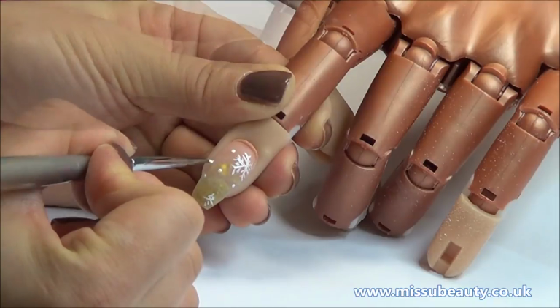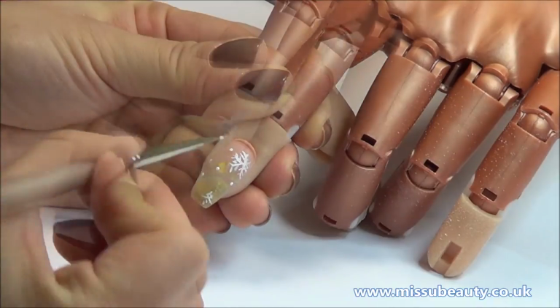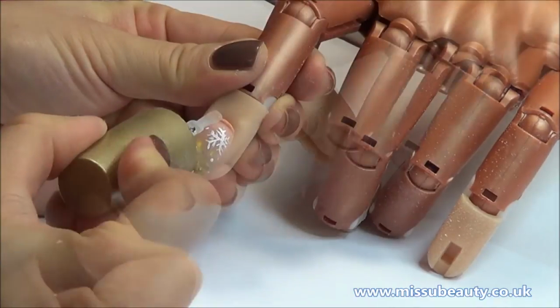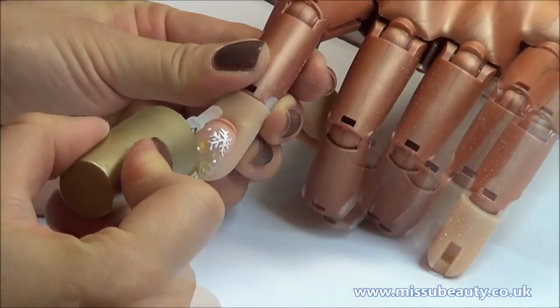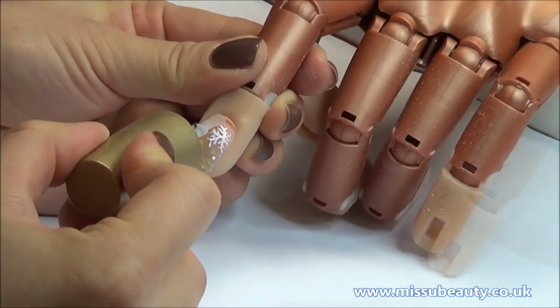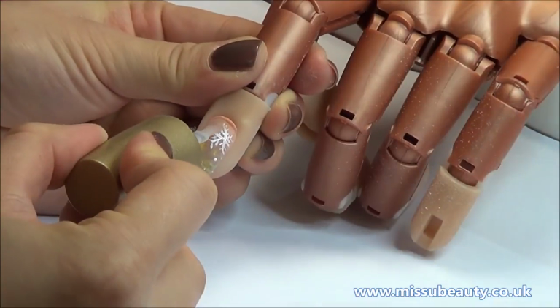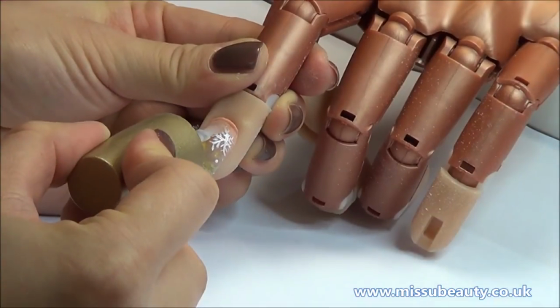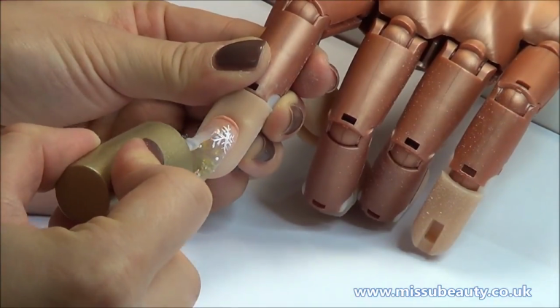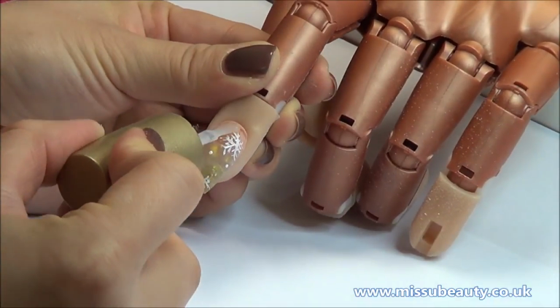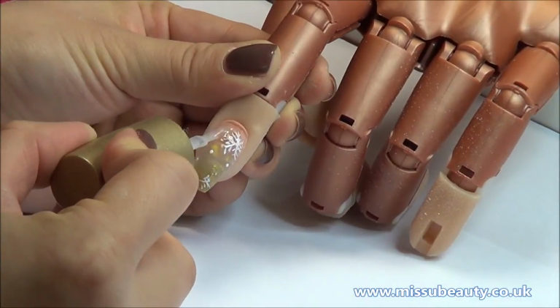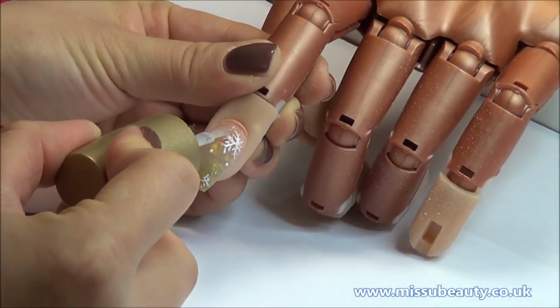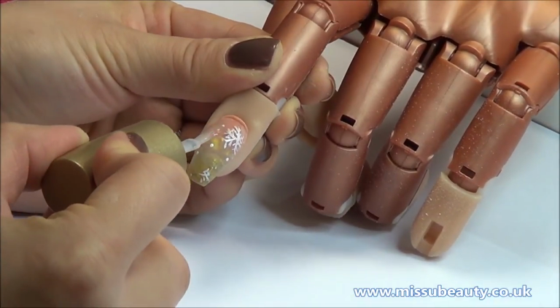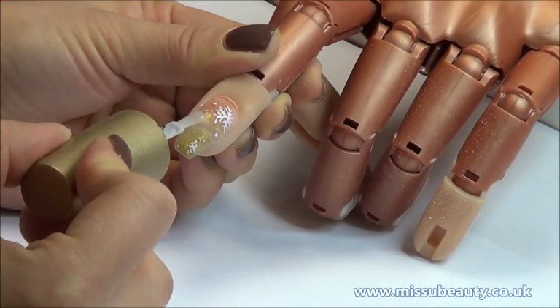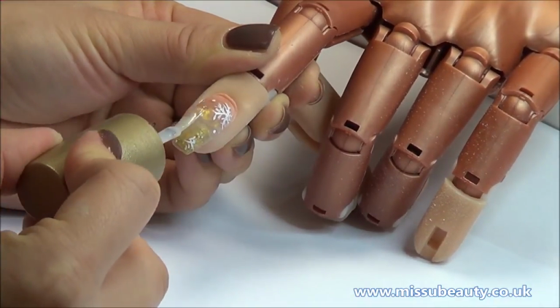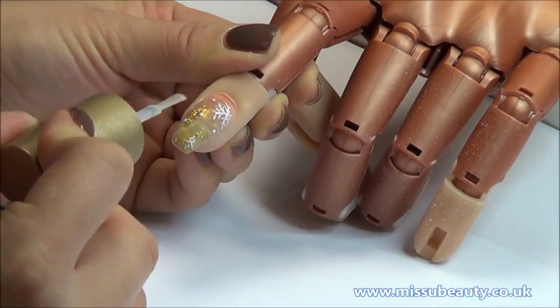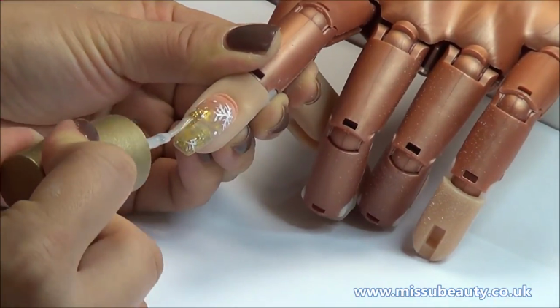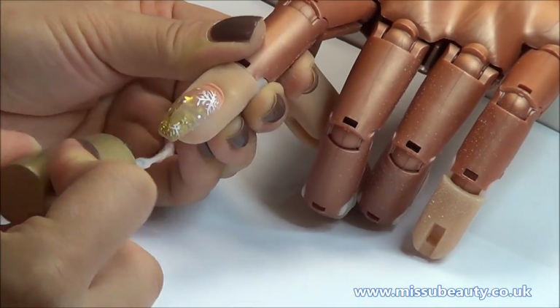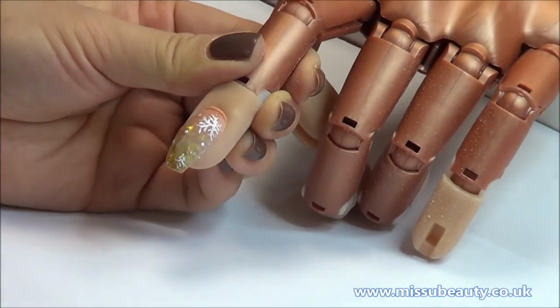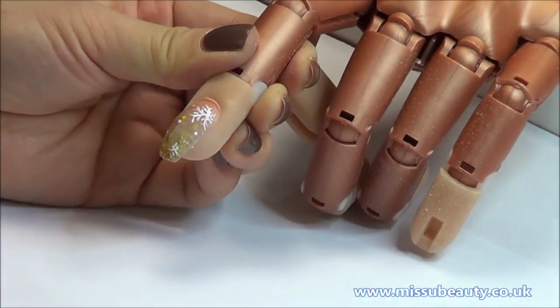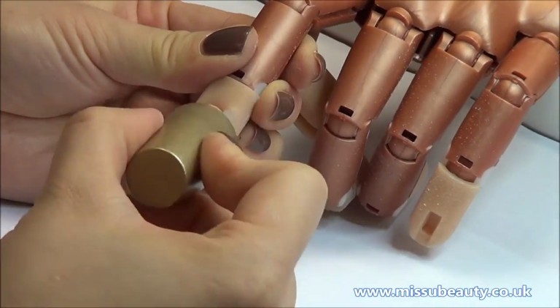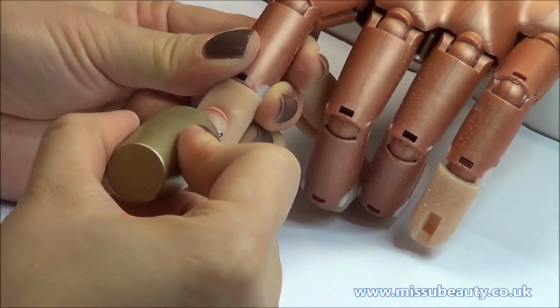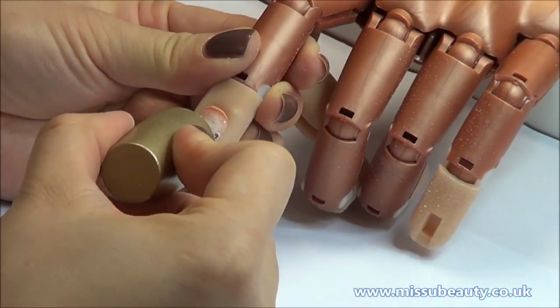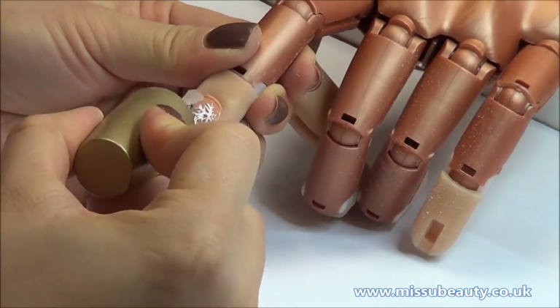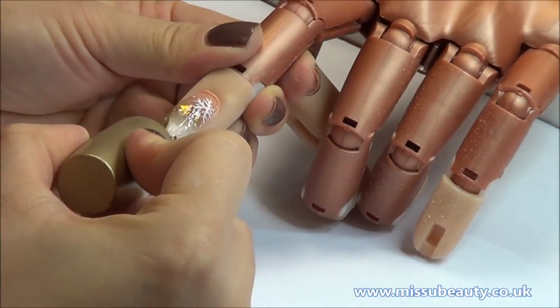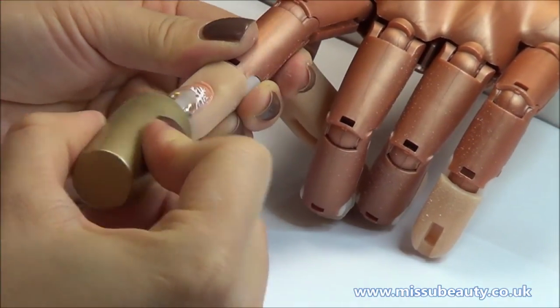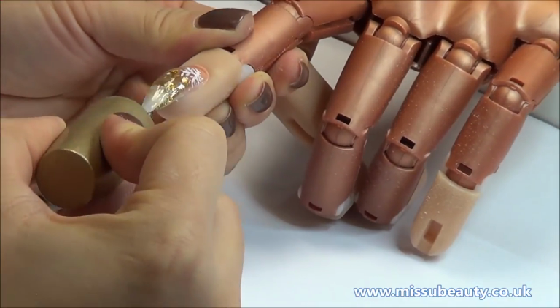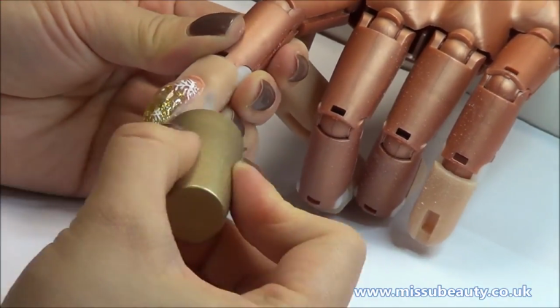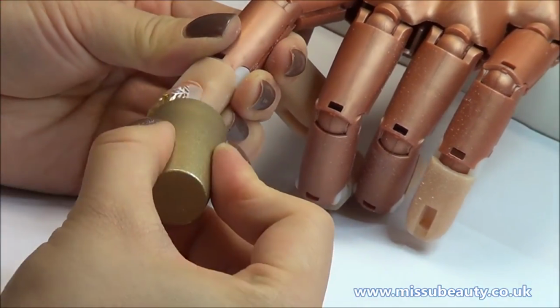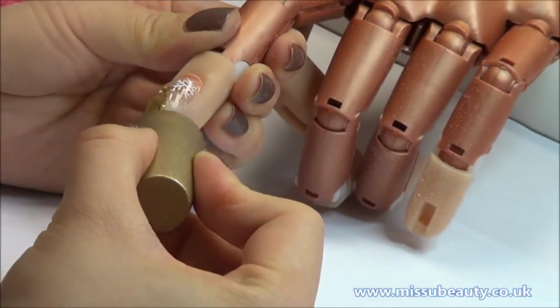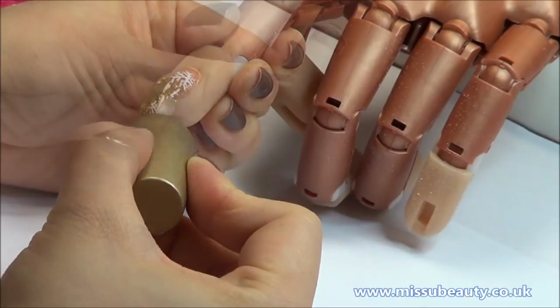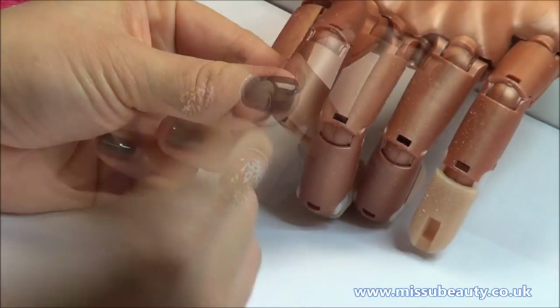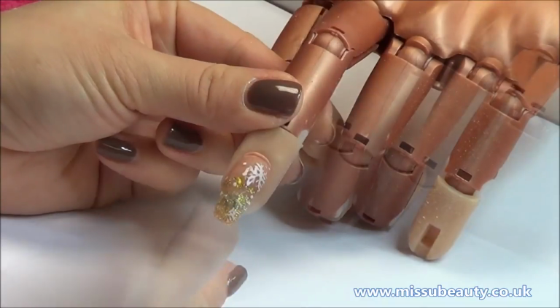When the acrylic paint is dry, we can apply the gel polish and cure it under the UV lamp for 2 minutes.